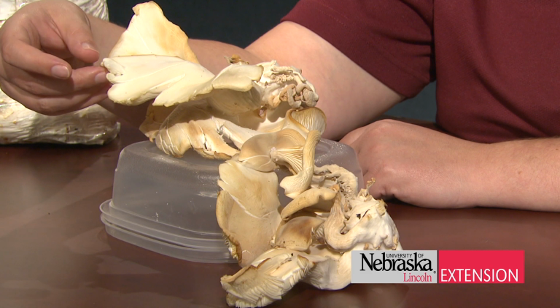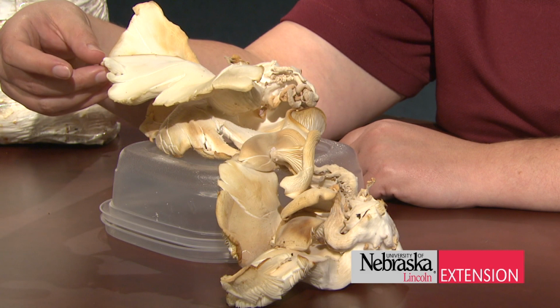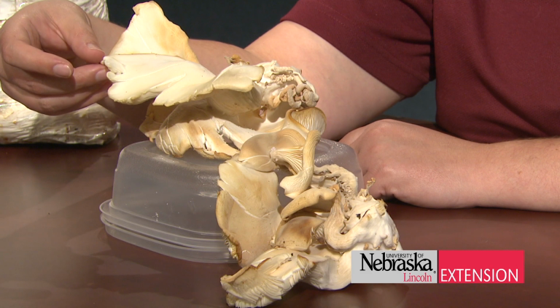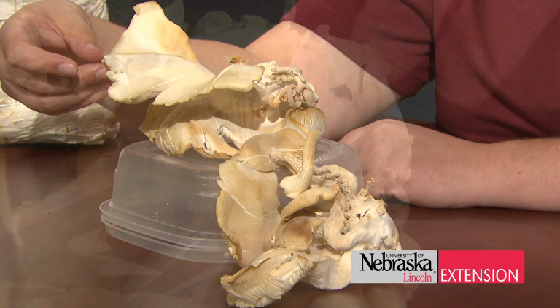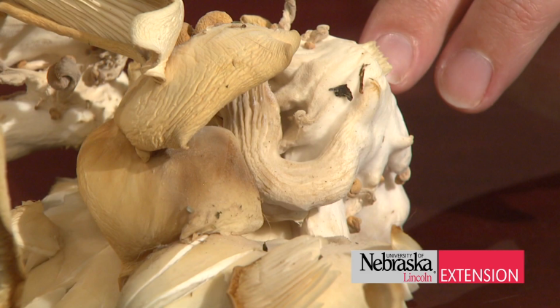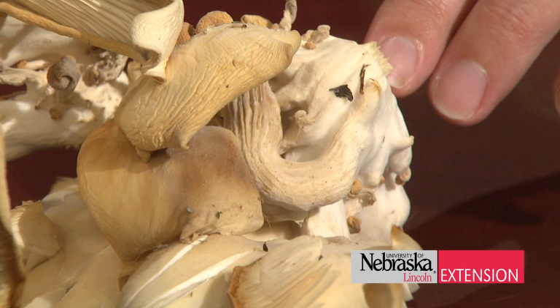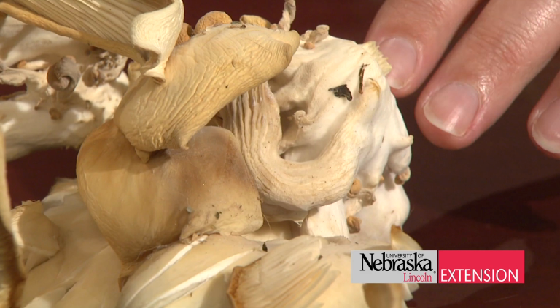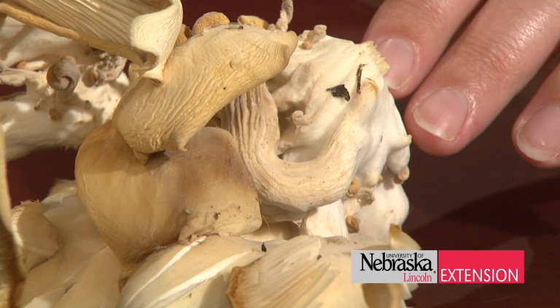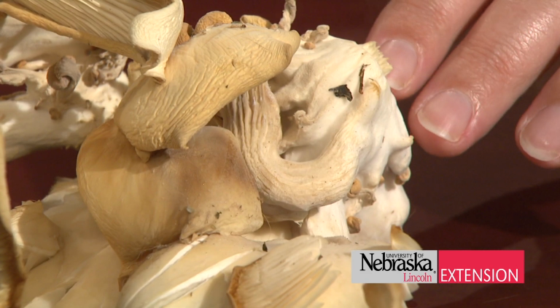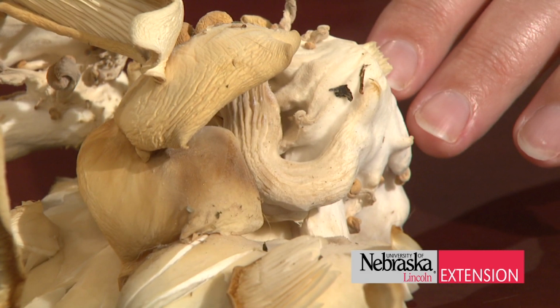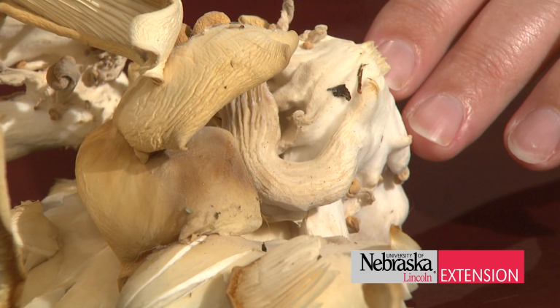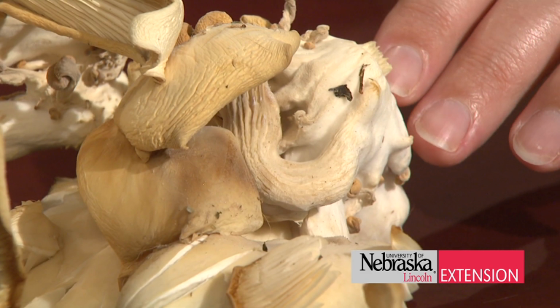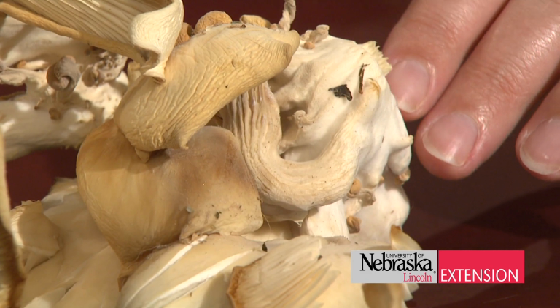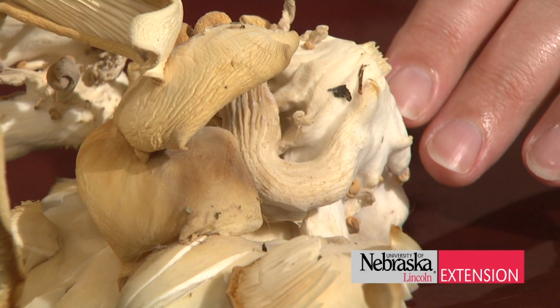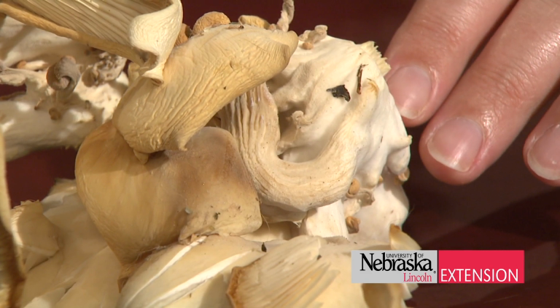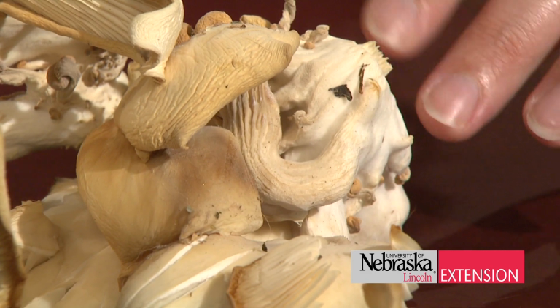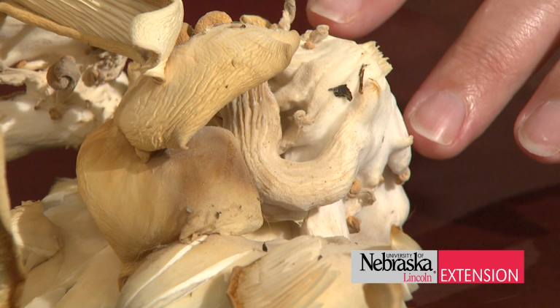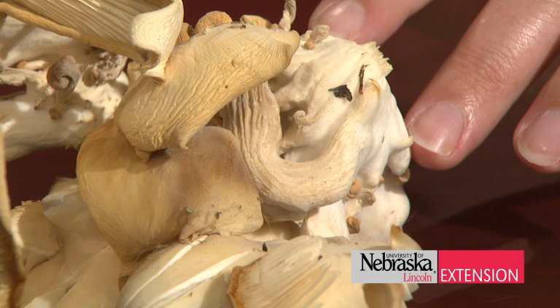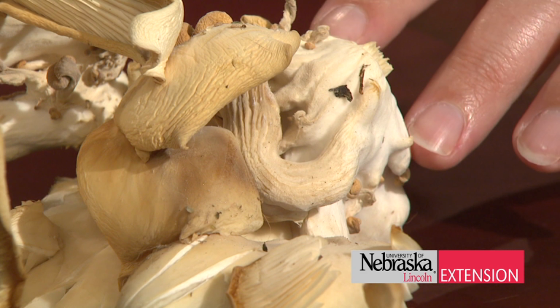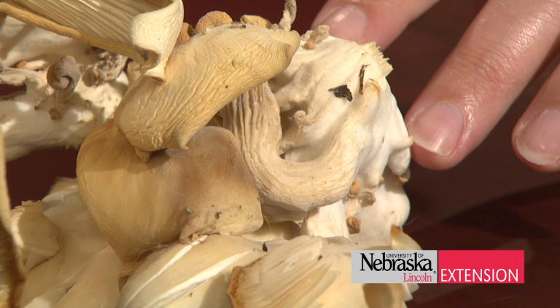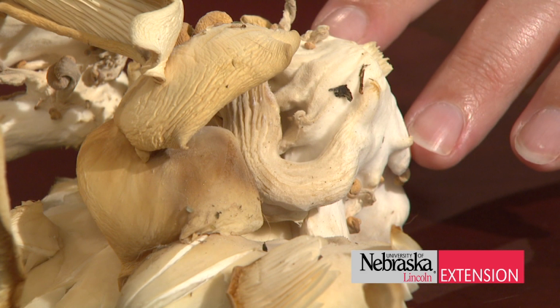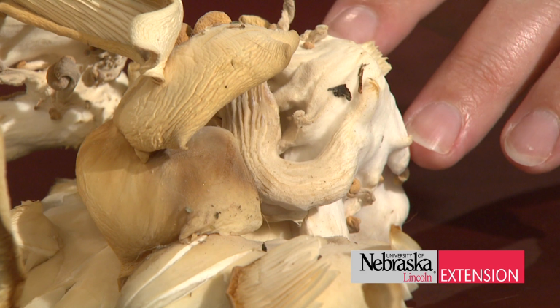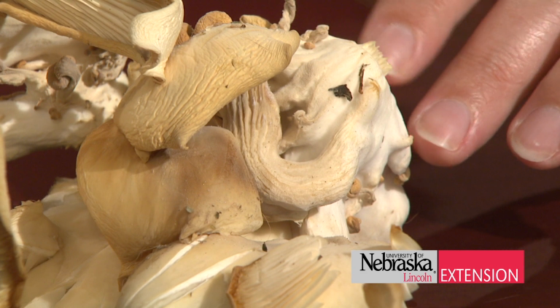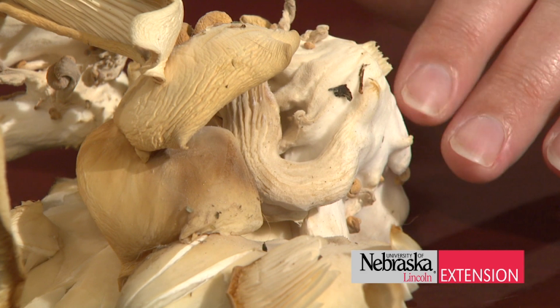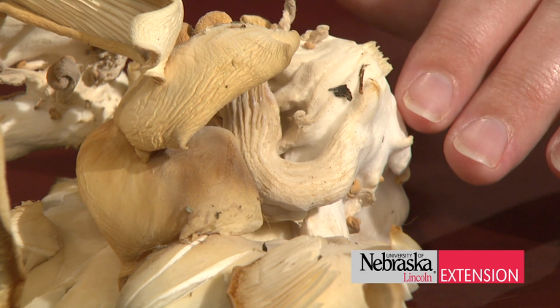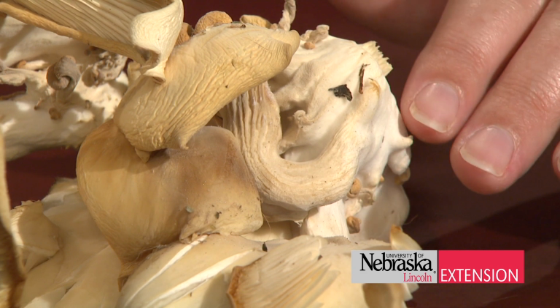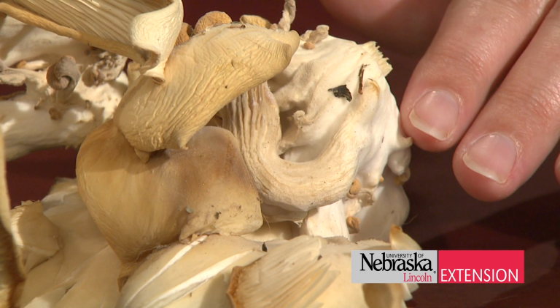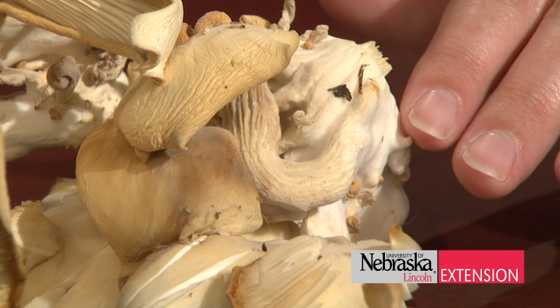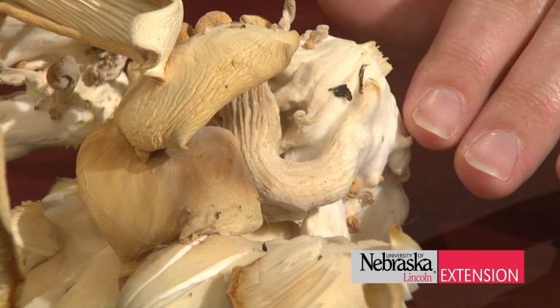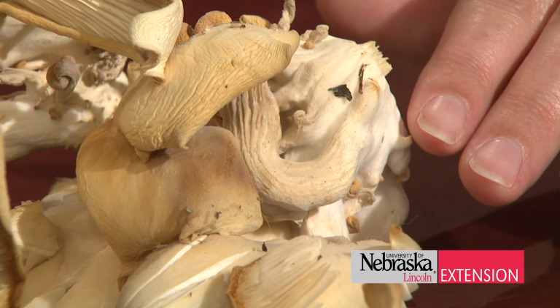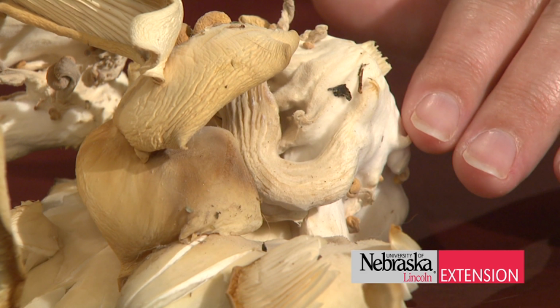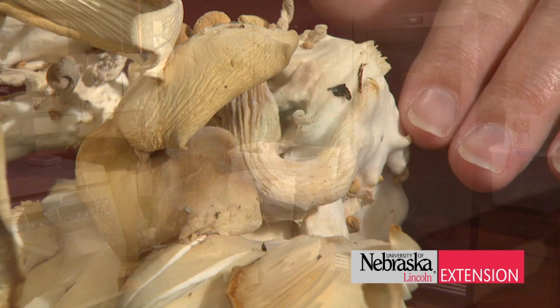The instructions cover what temperature you need, how much humidity you need, and other components like that when setting up these mushroom kits.